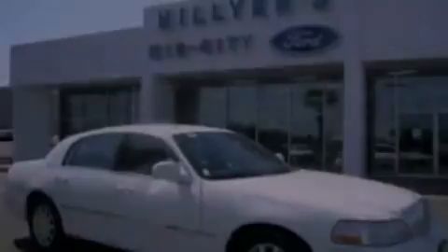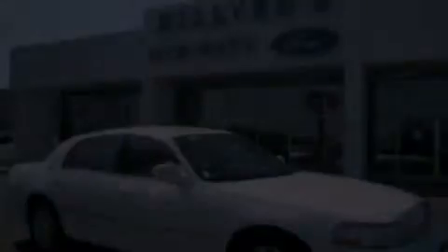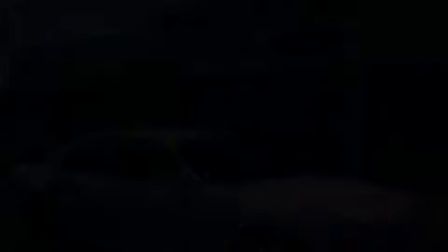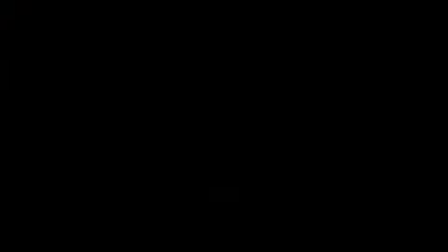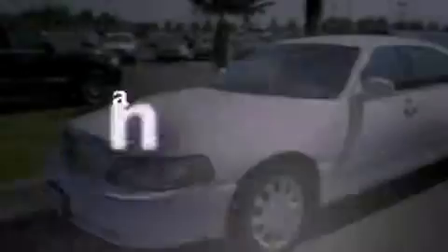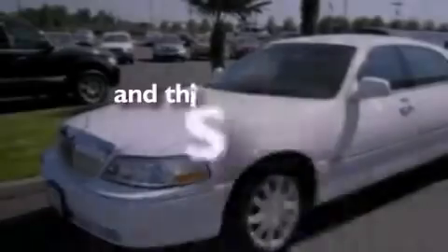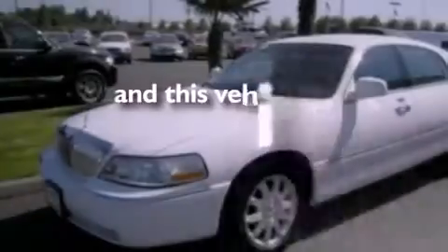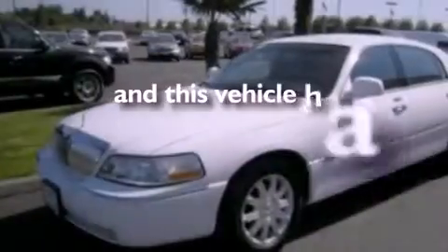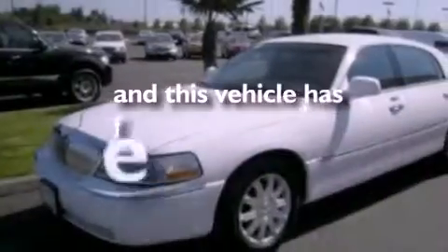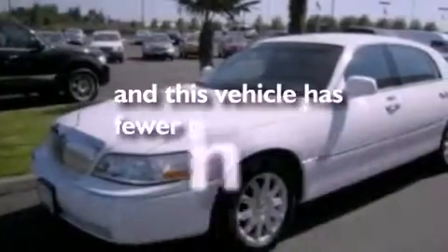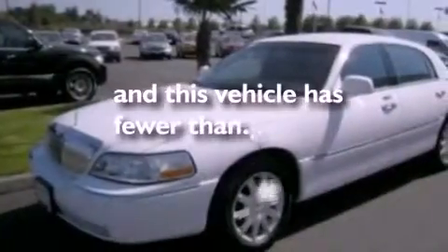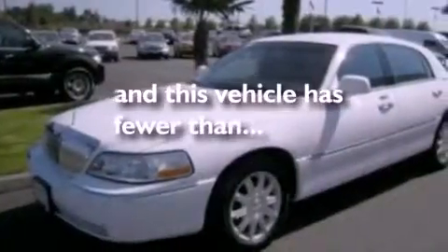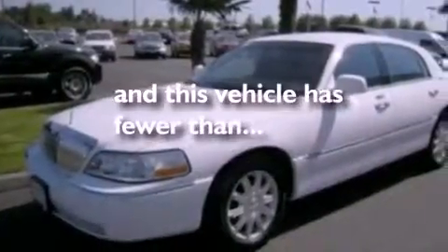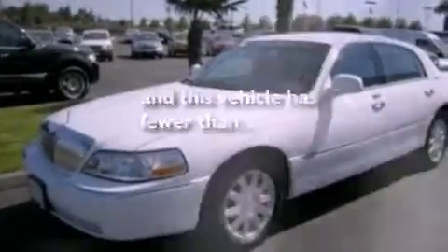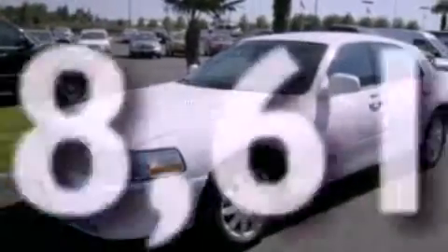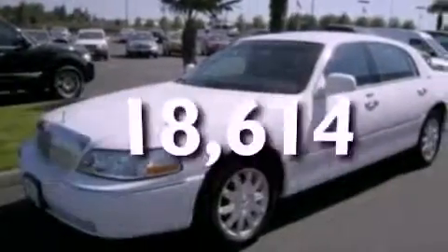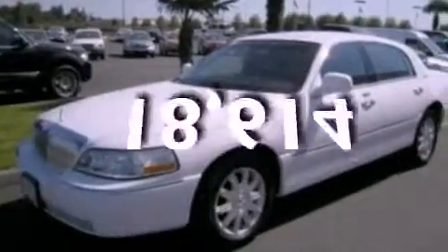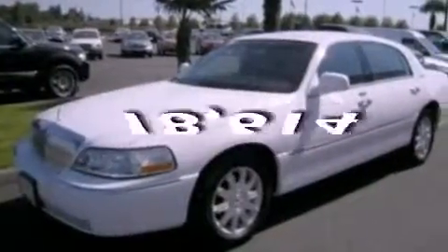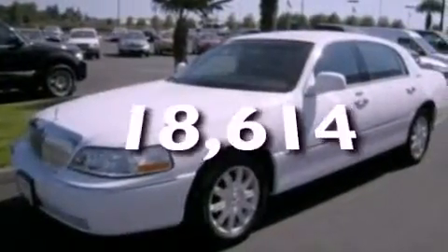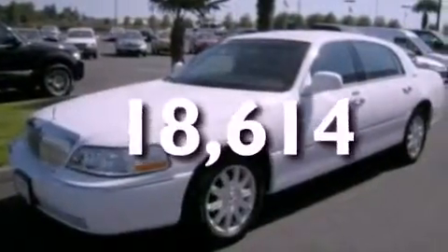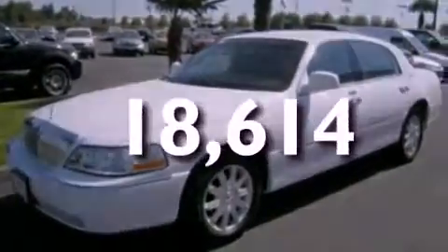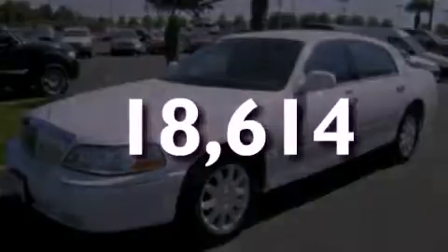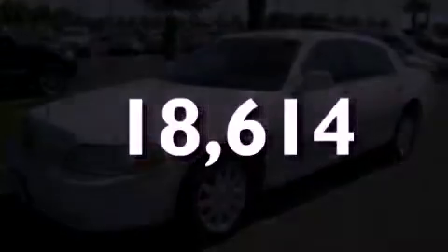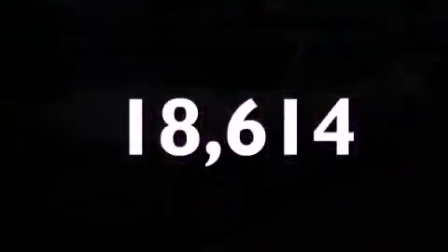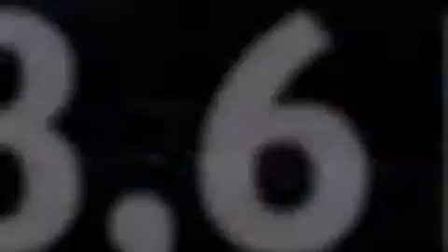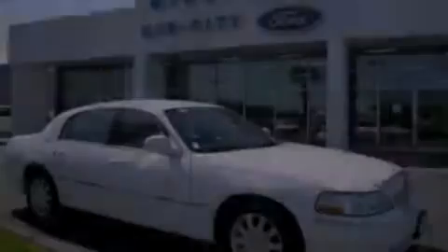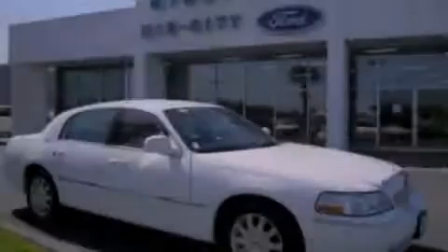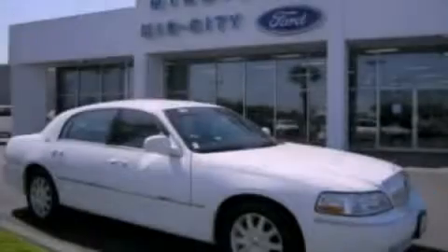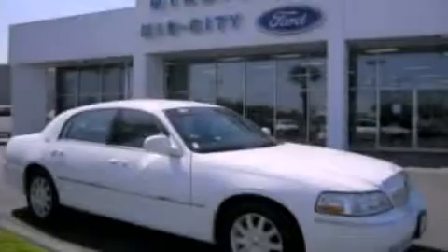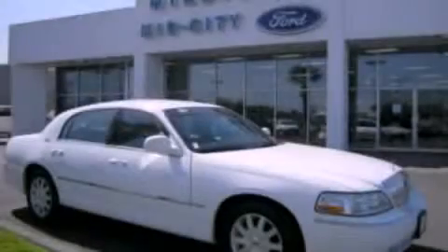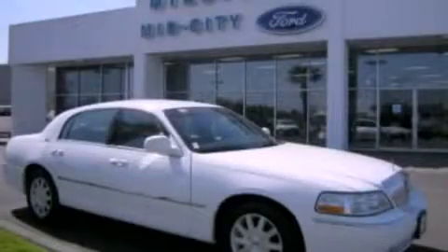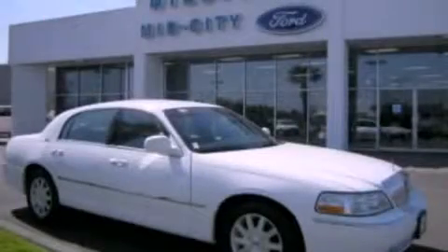This vehicle has fewer than 19,000 miles on the odometer. Stop by today and test drive this vehicle for yourself.